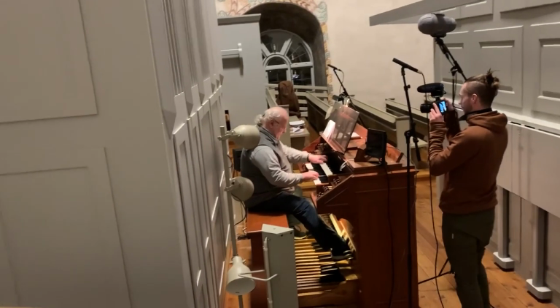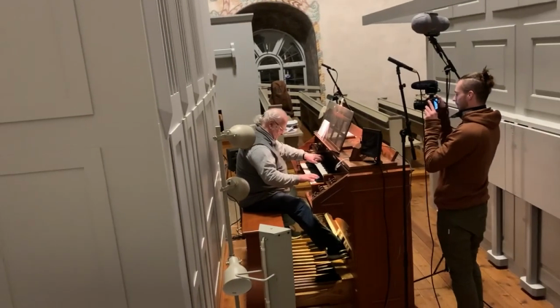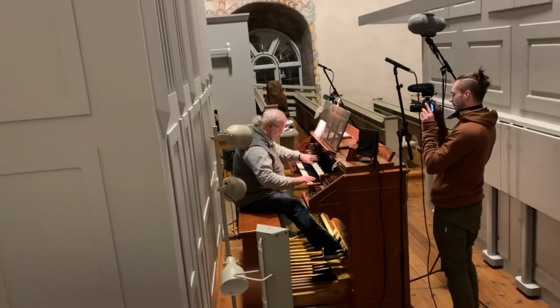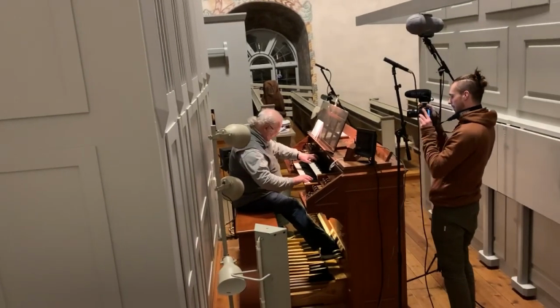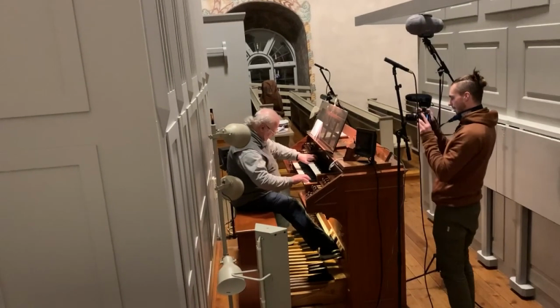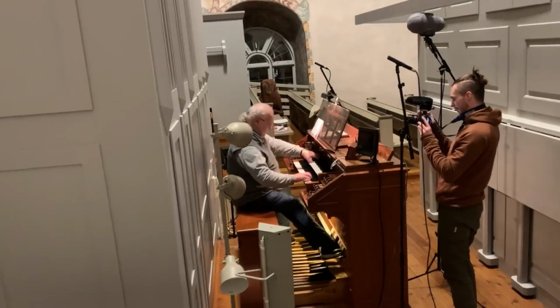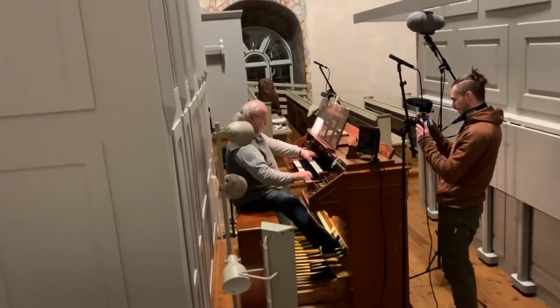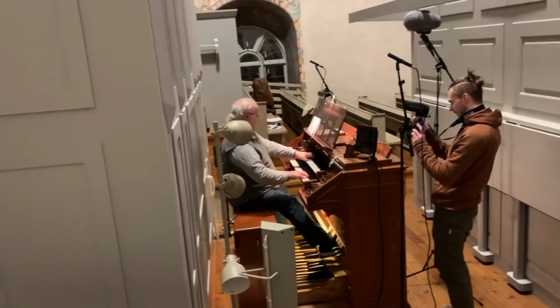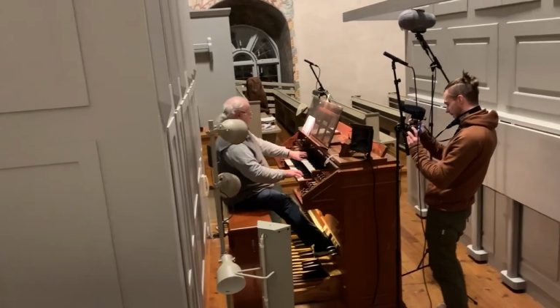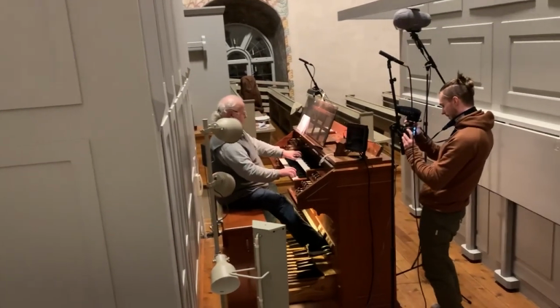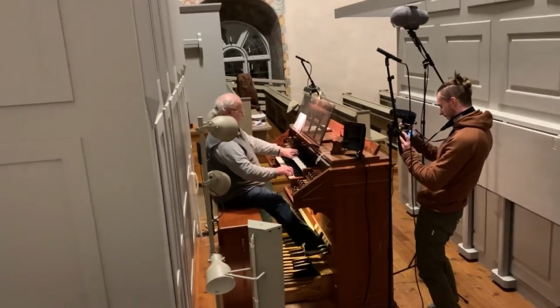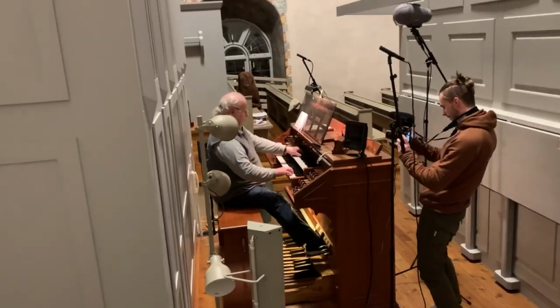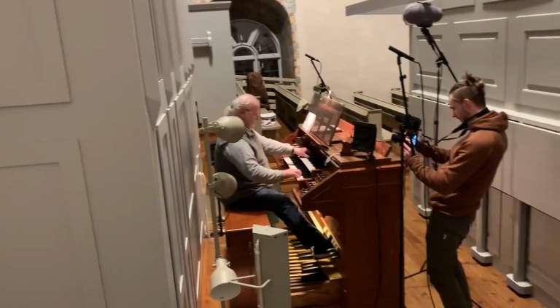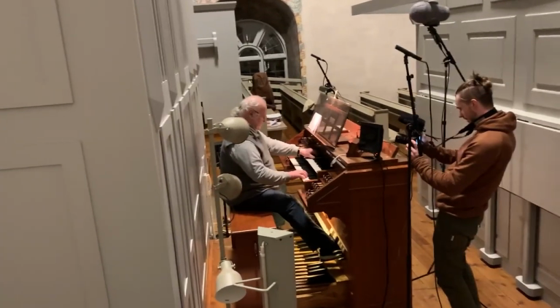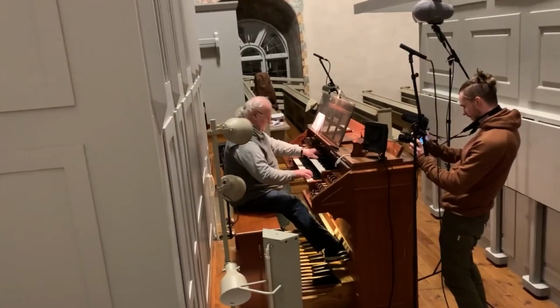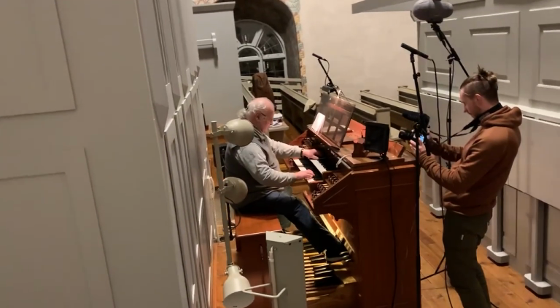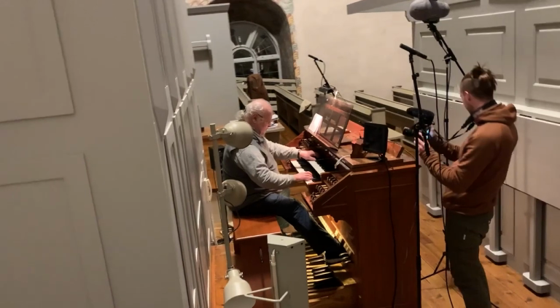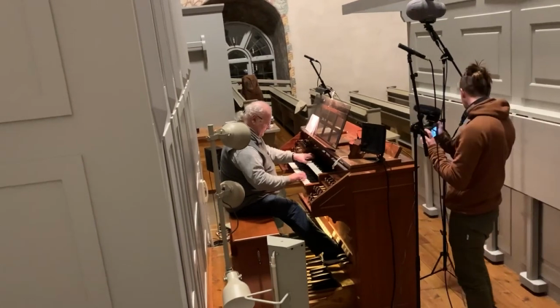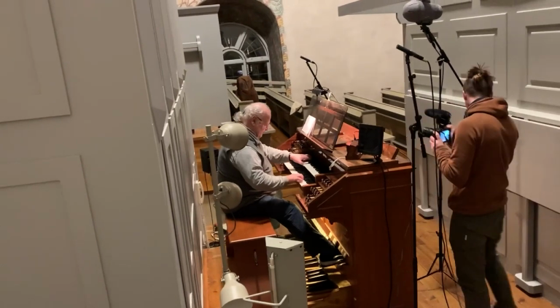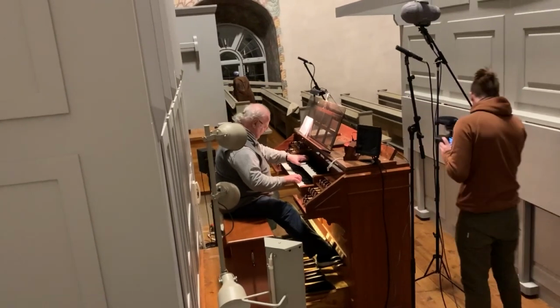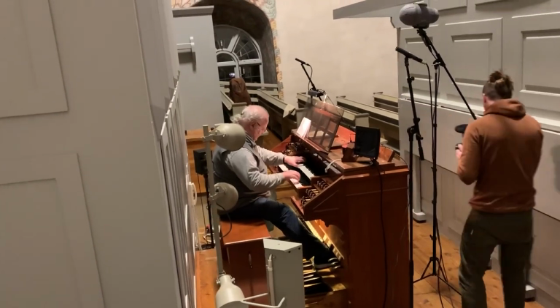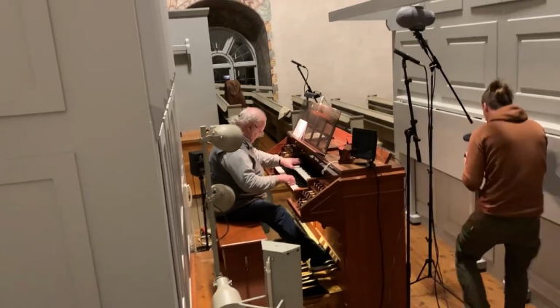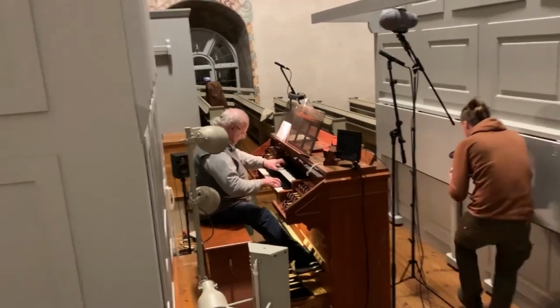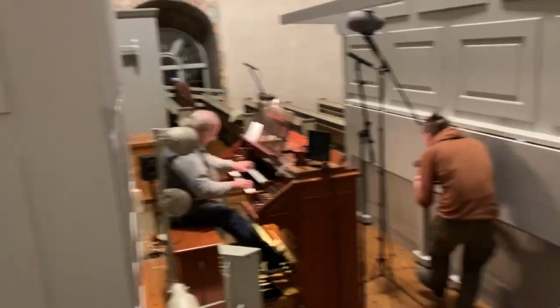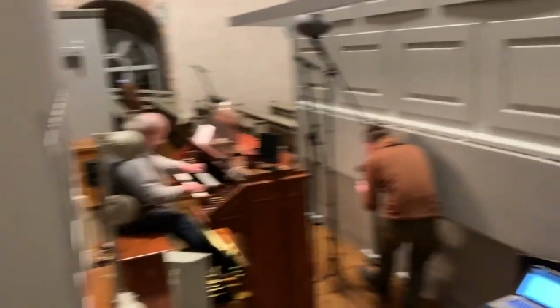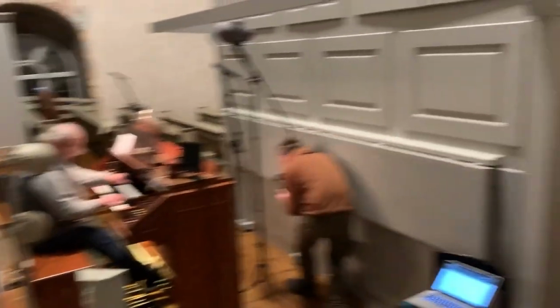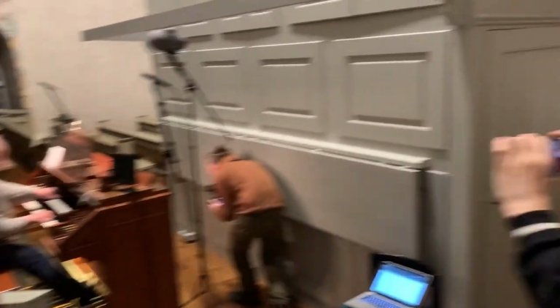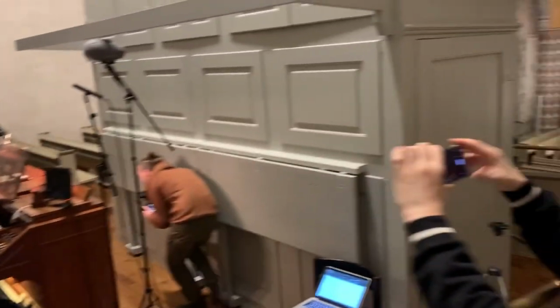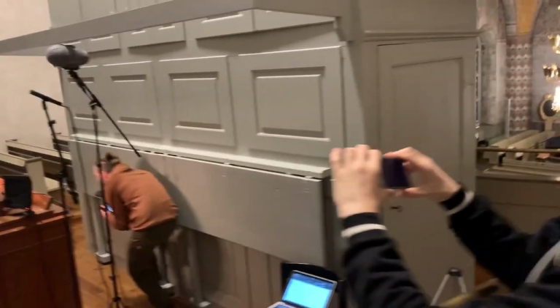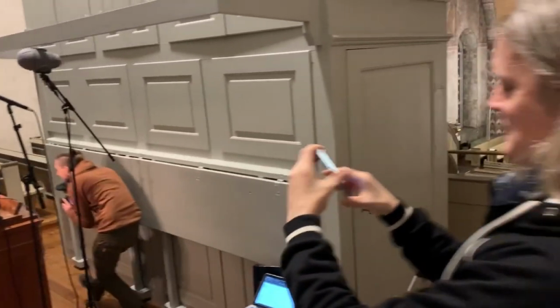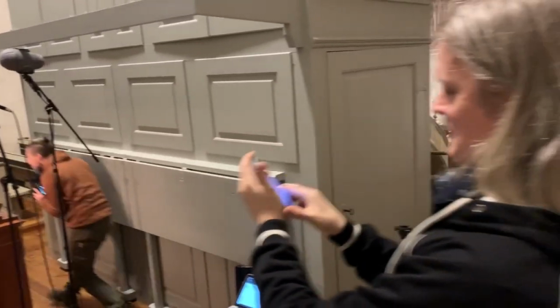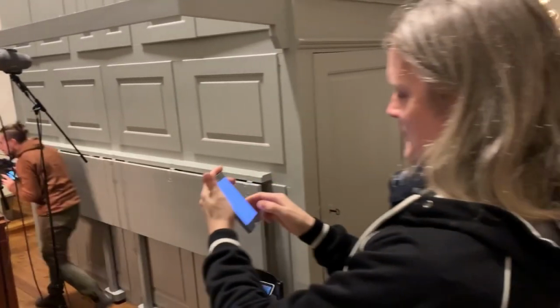Gustav Grefberg and the head of audio, Filip Eriksson, went to Ljusdal and recorded this awesome organ.